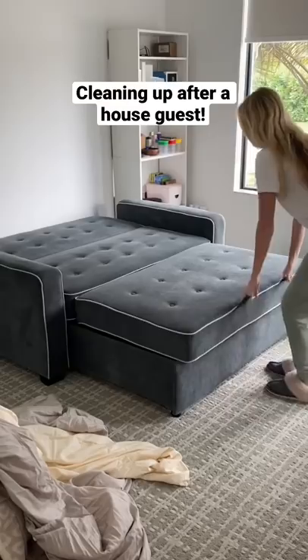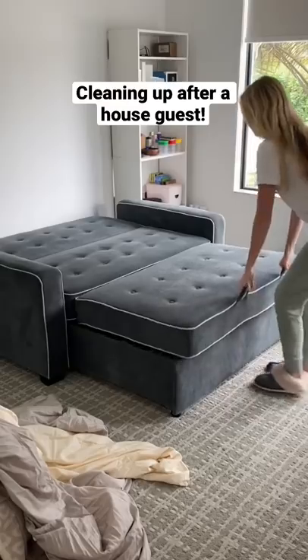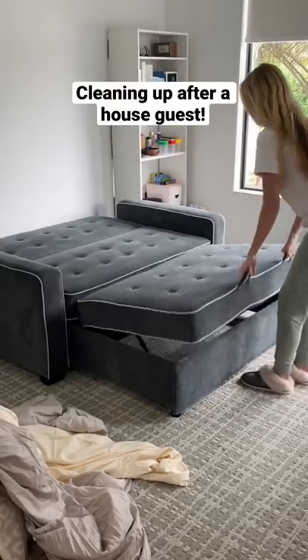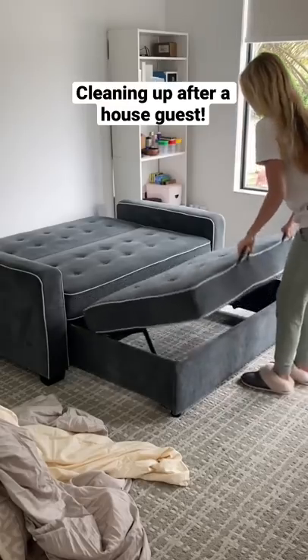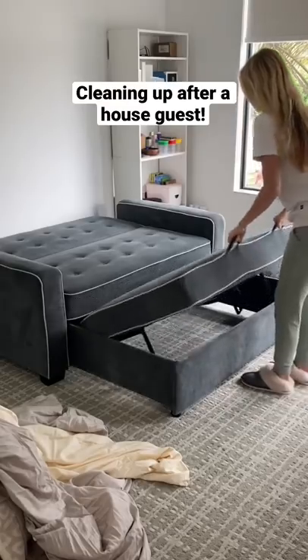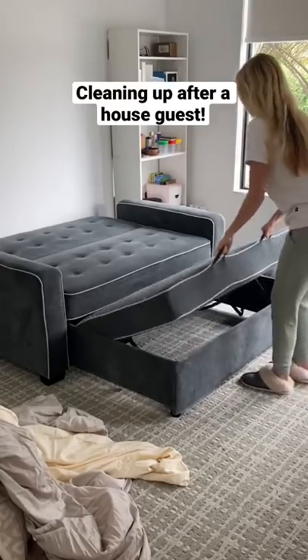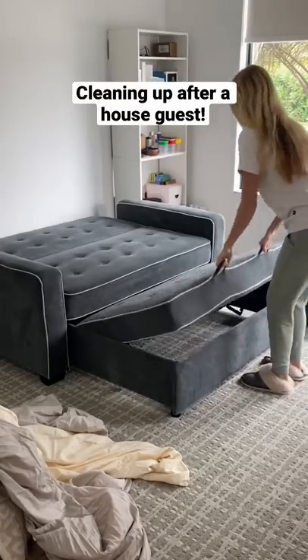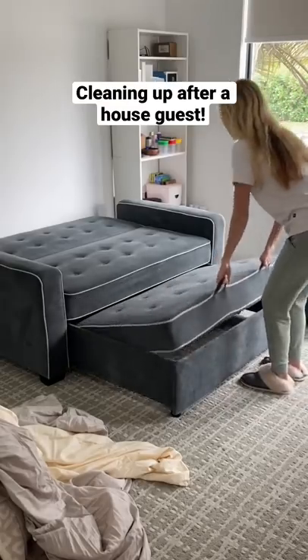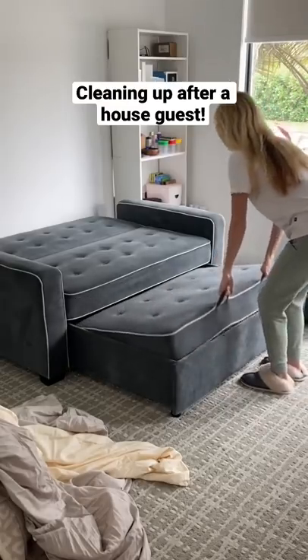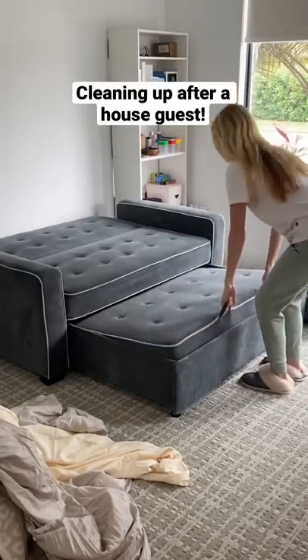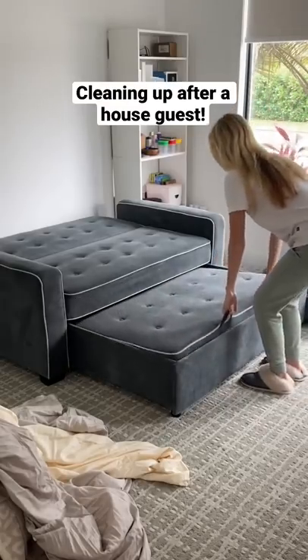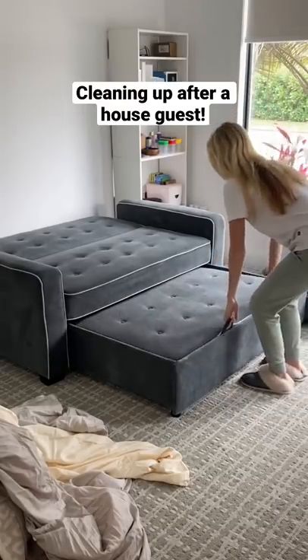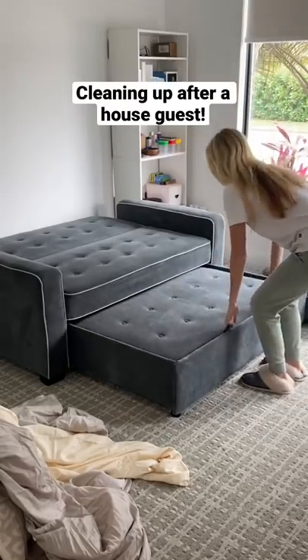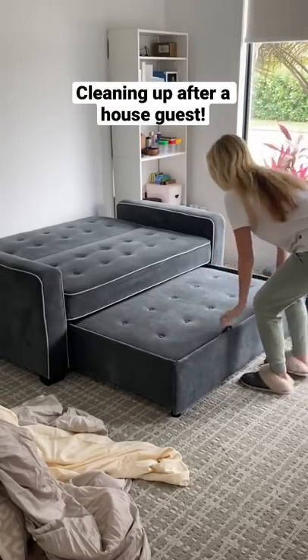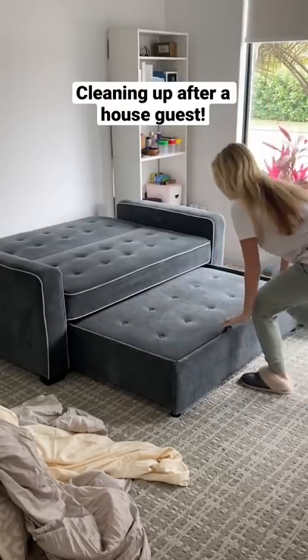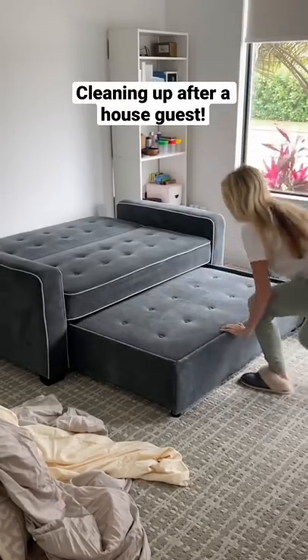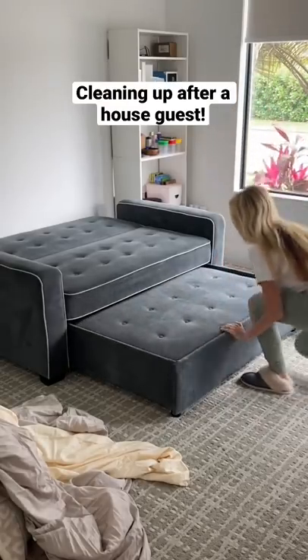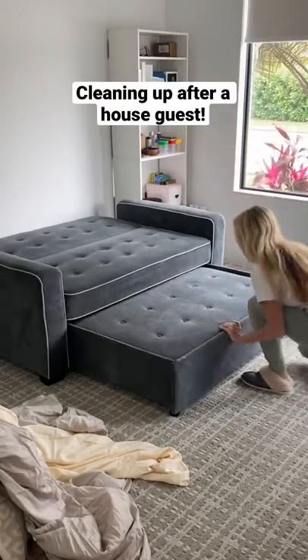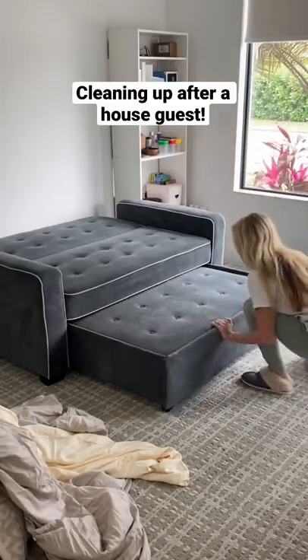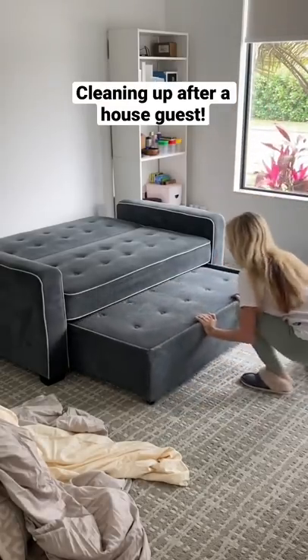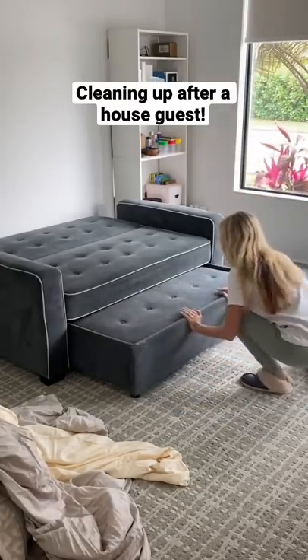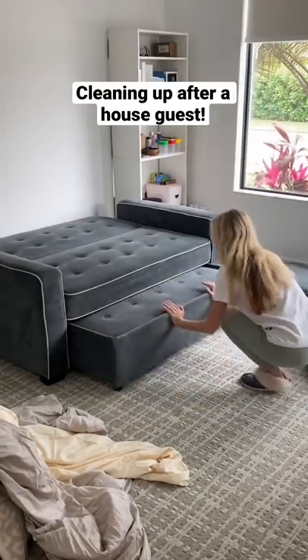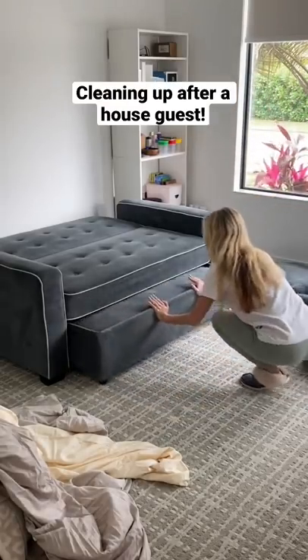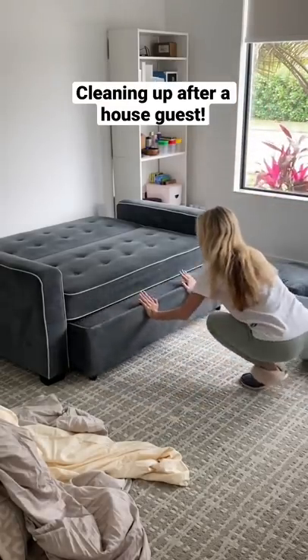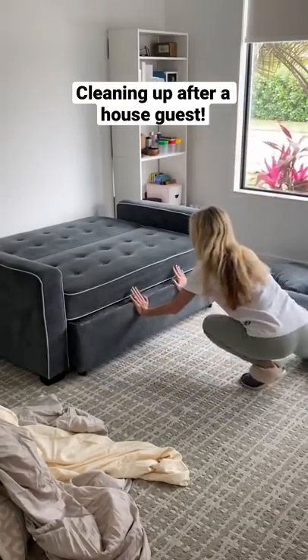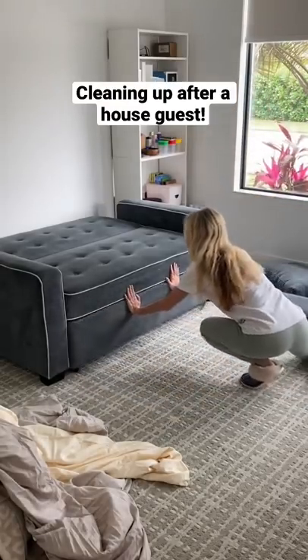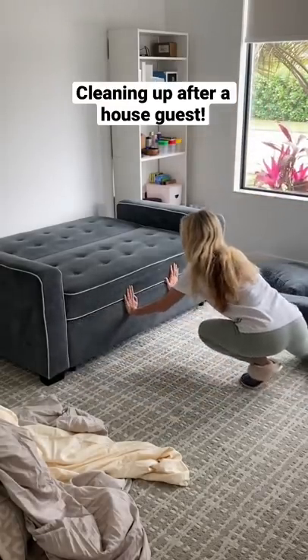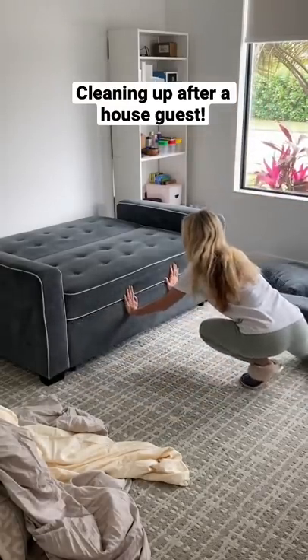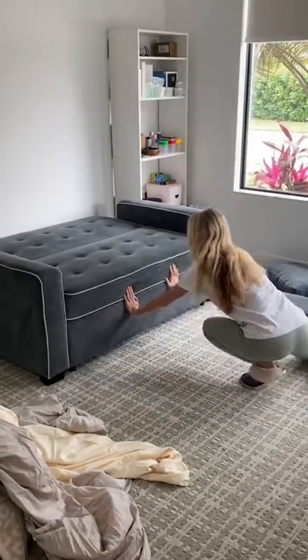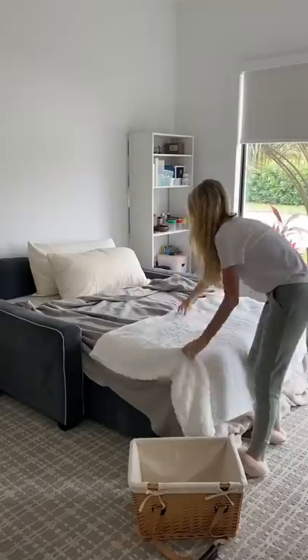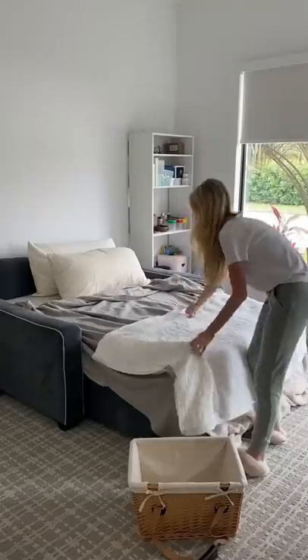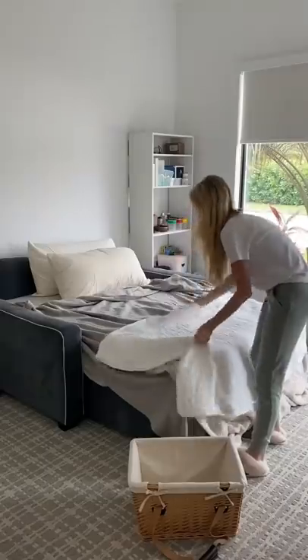Our special house guest just left, so it's time to turn this bed back into a couch and clean everything up.